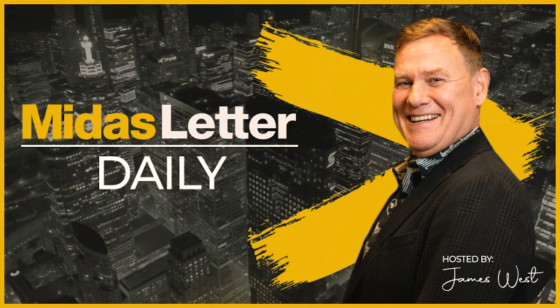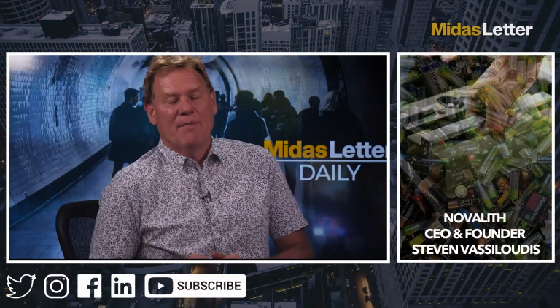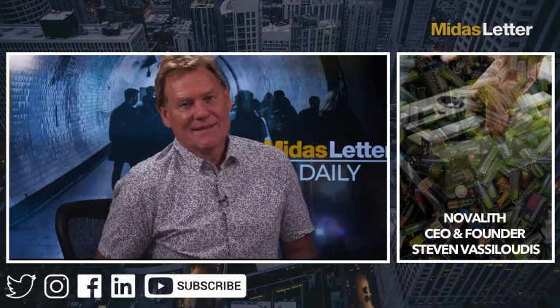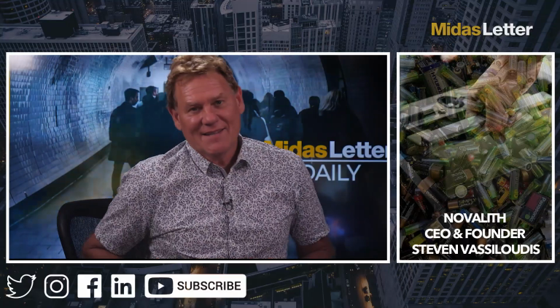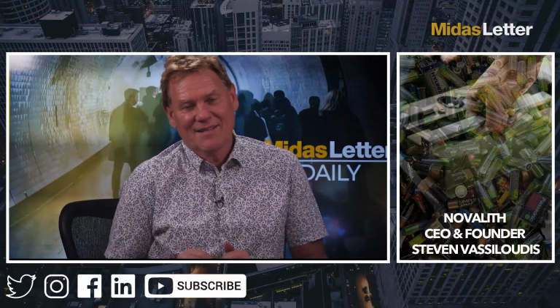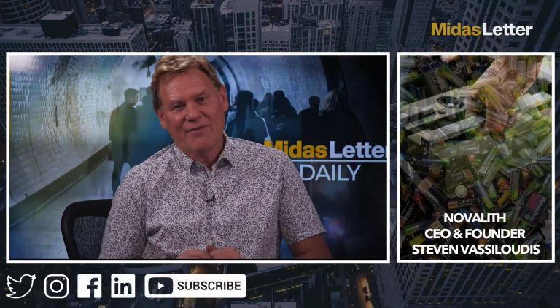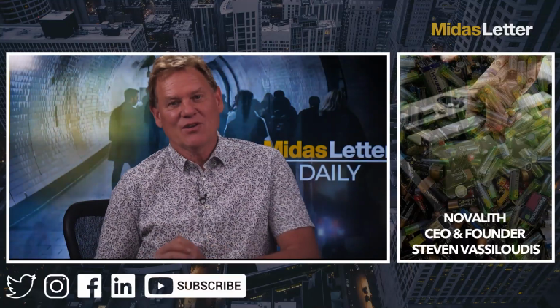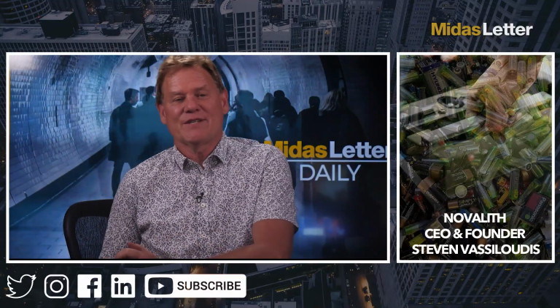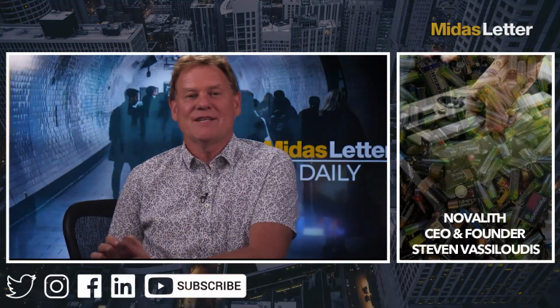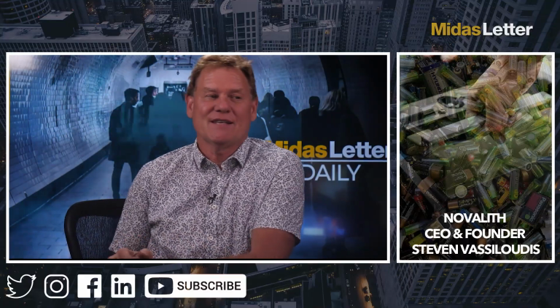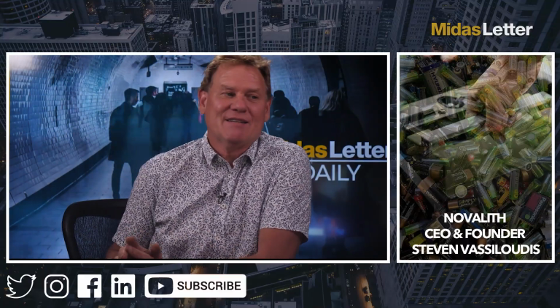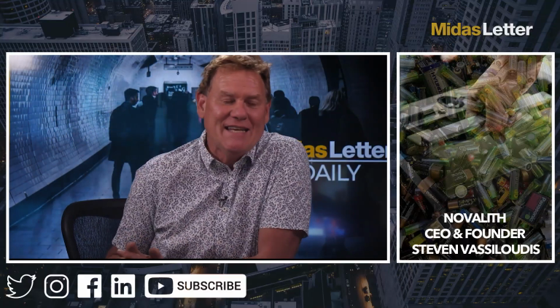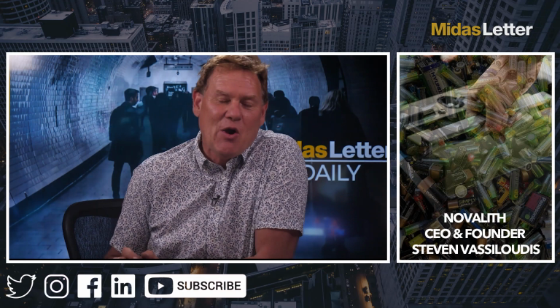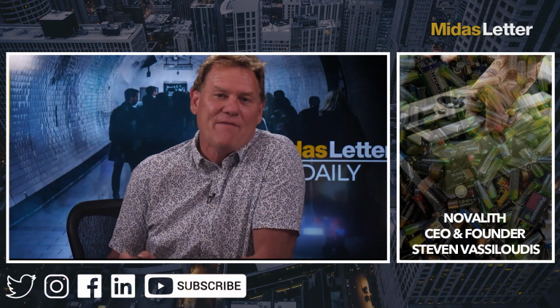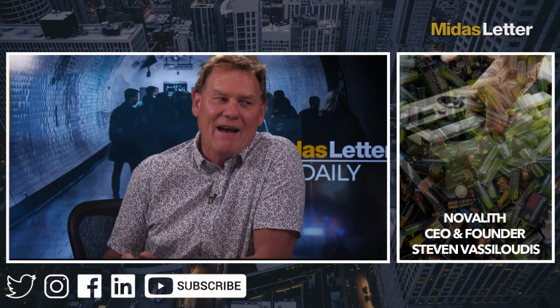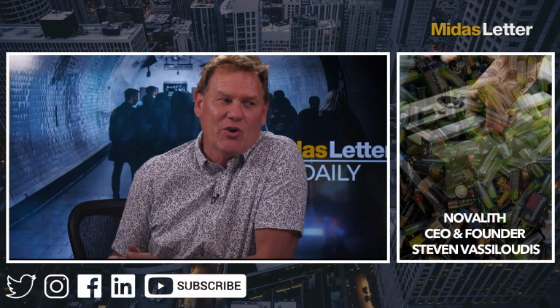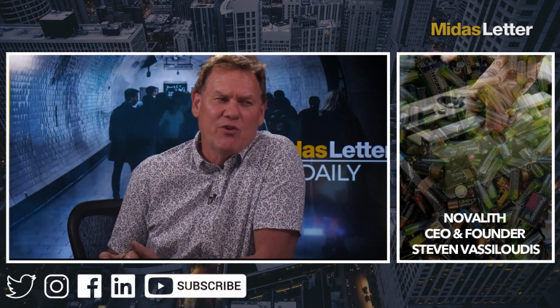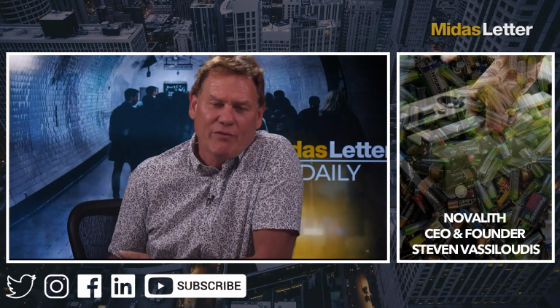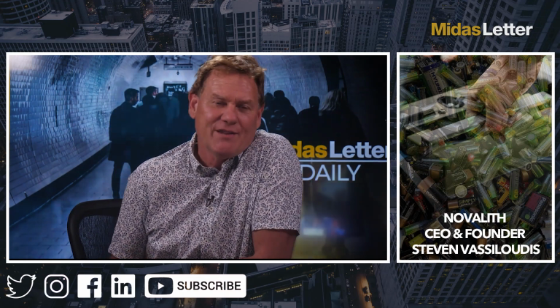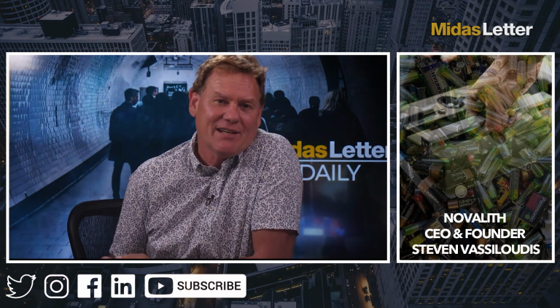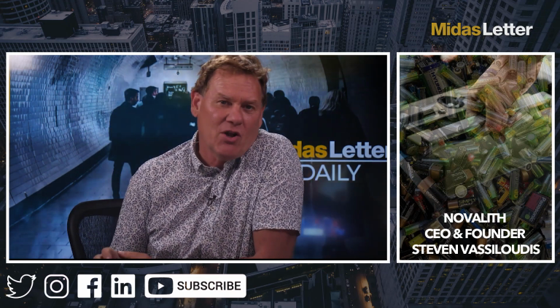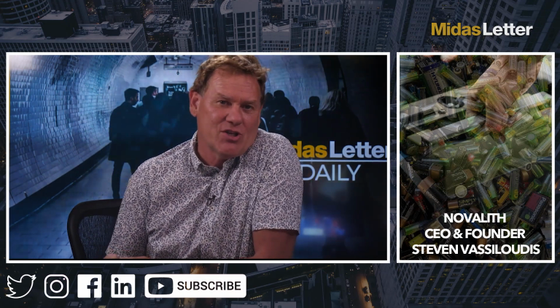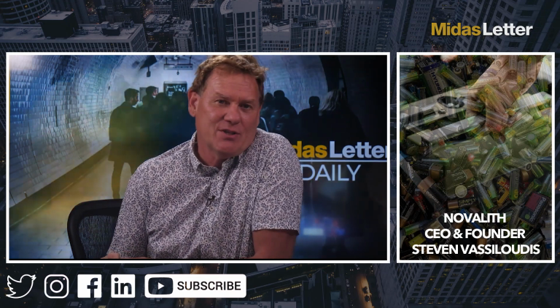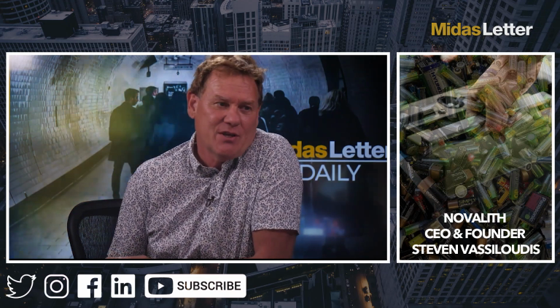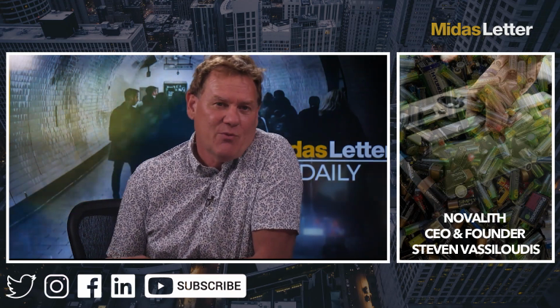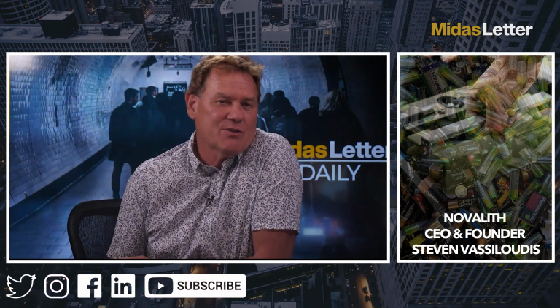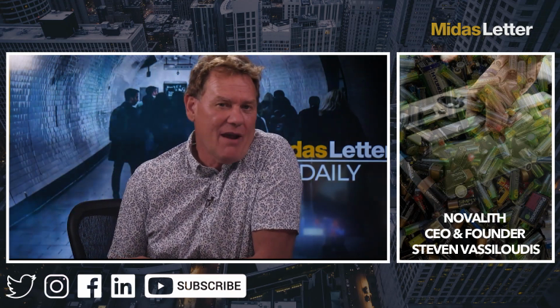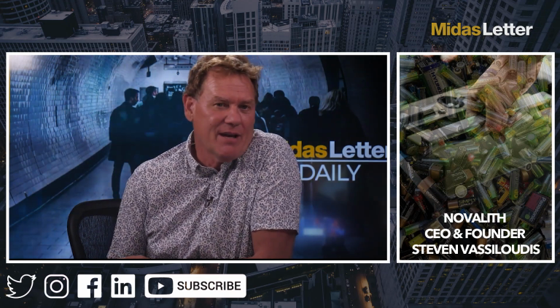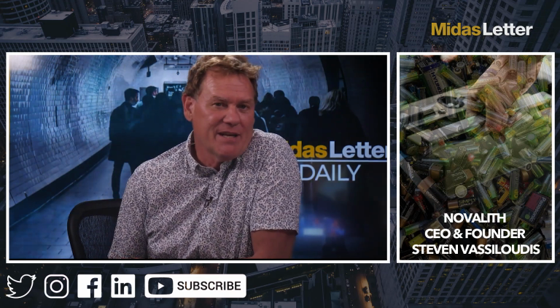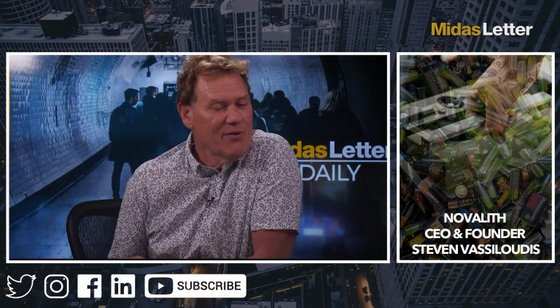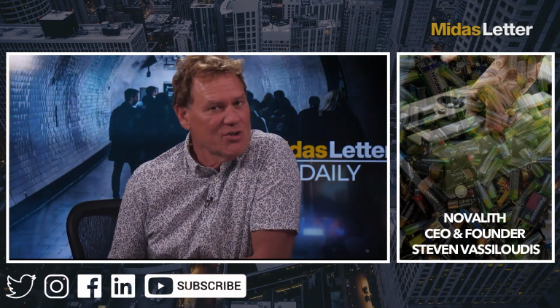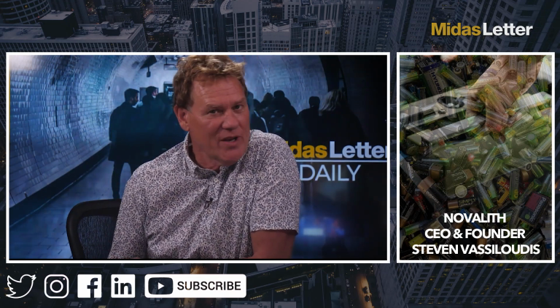My next guest is Stephen Vassalutis. He's the CEO and founder of Novalith Technologies, which is a private company from Australia.